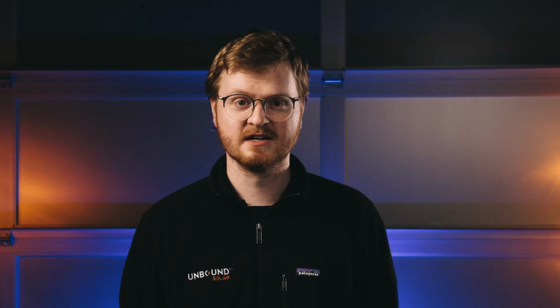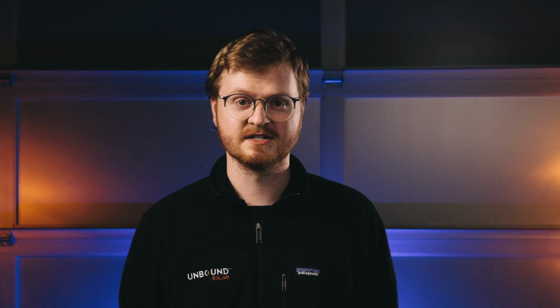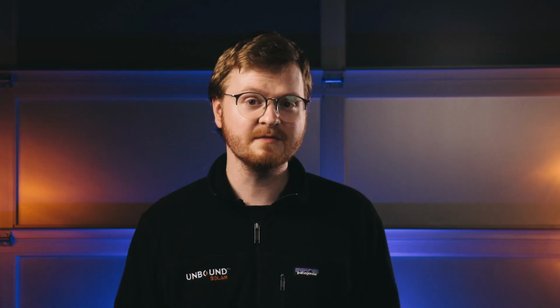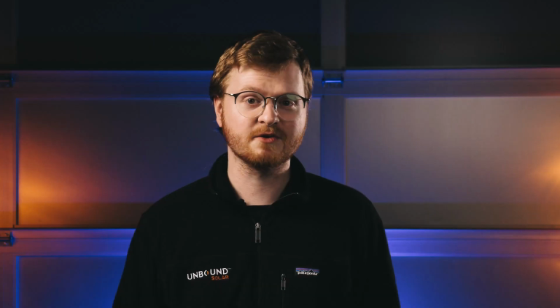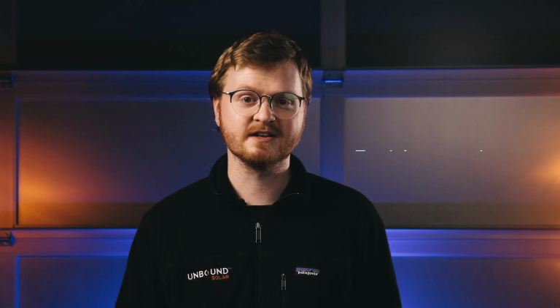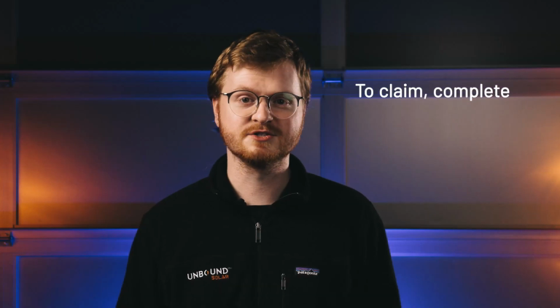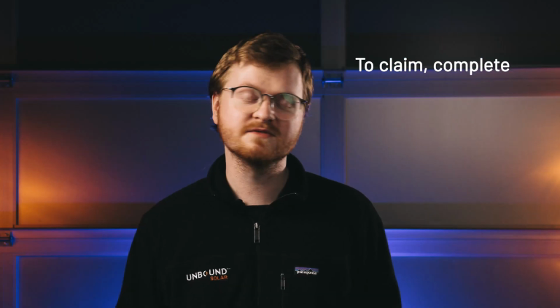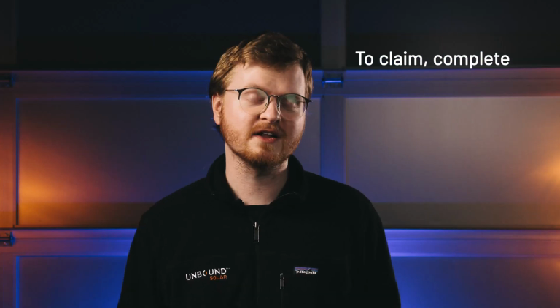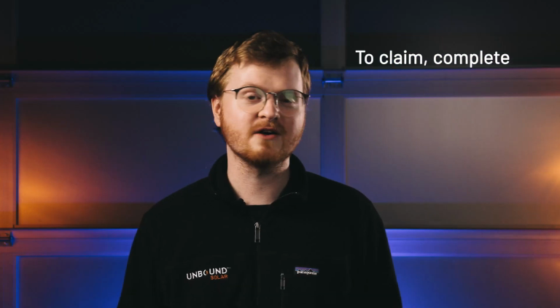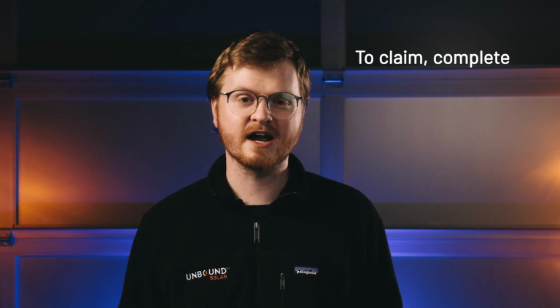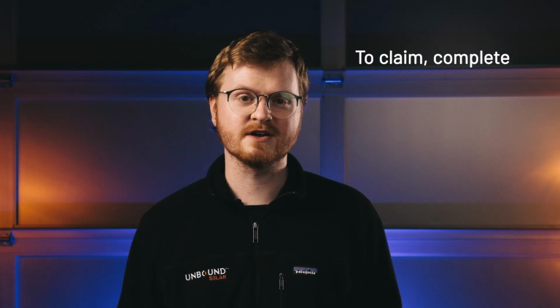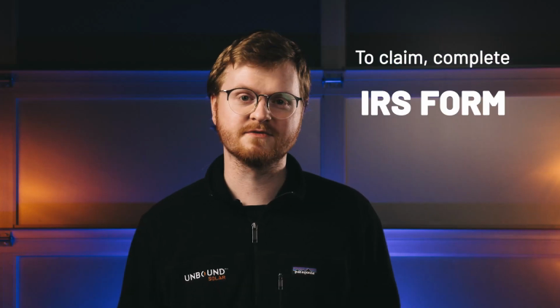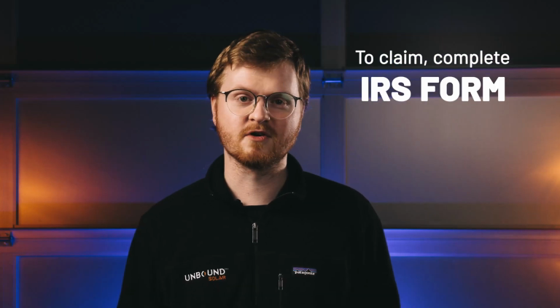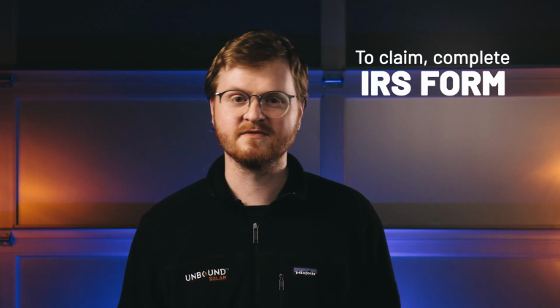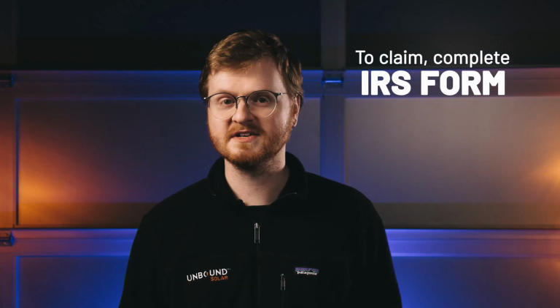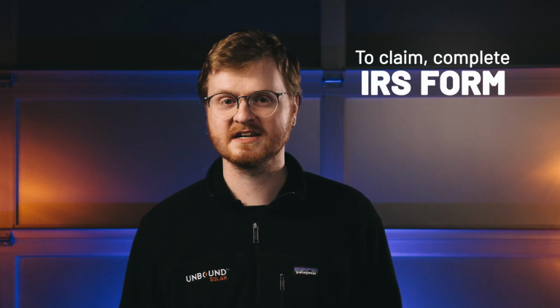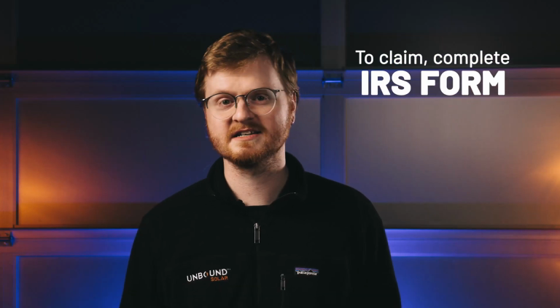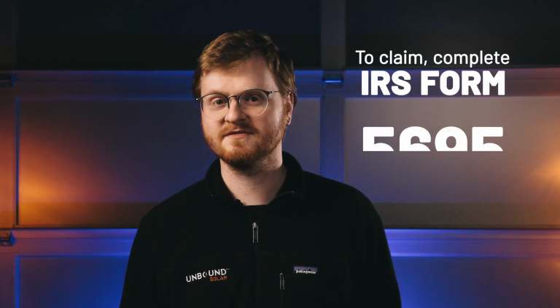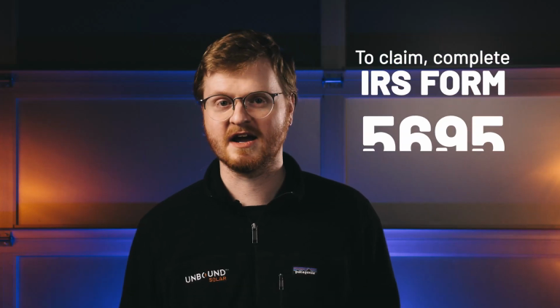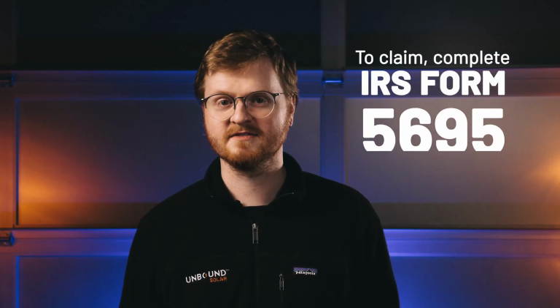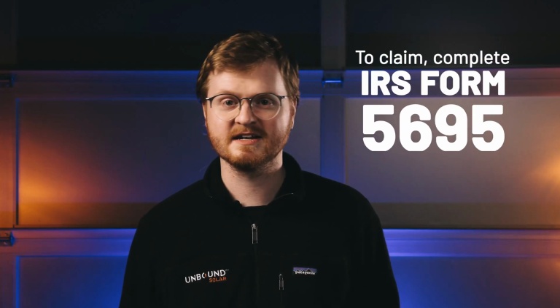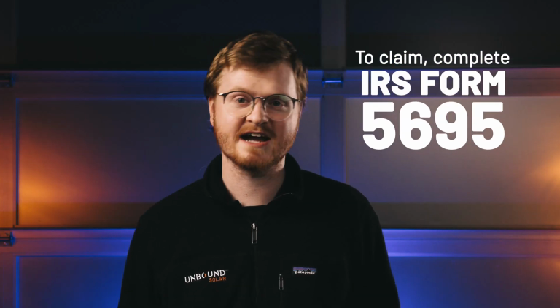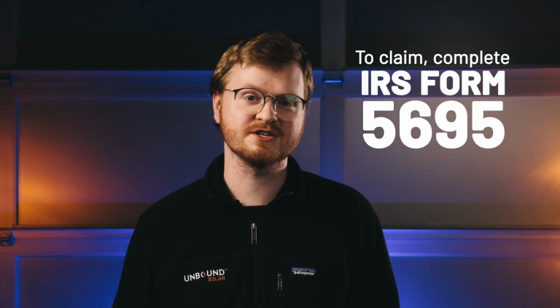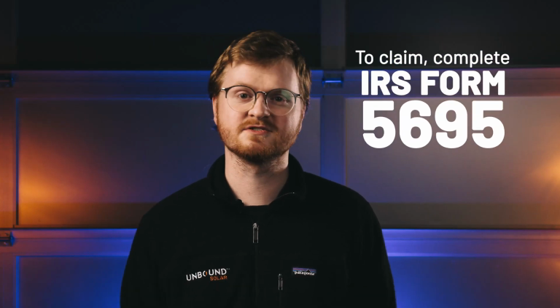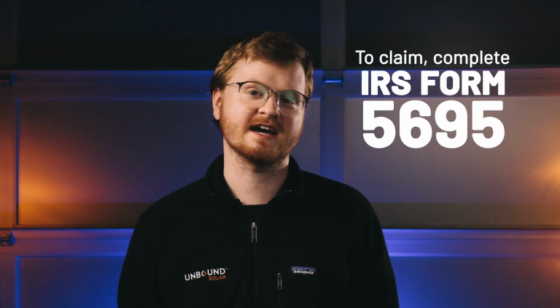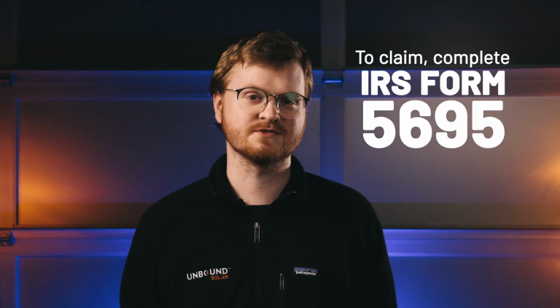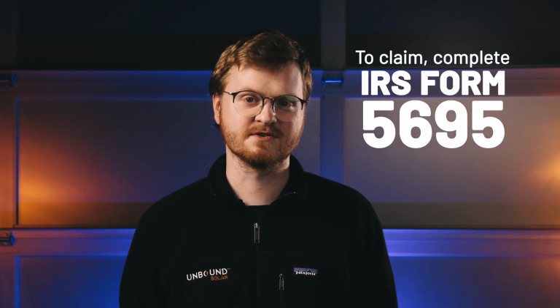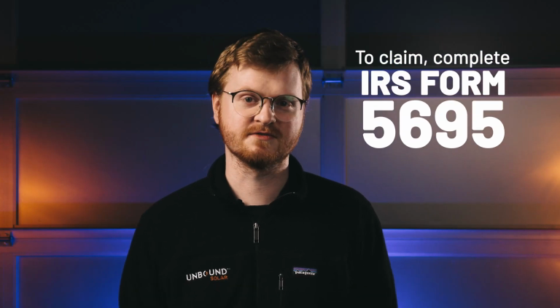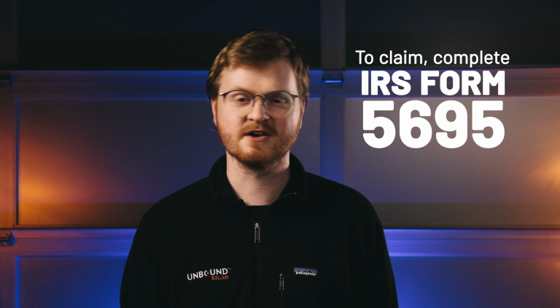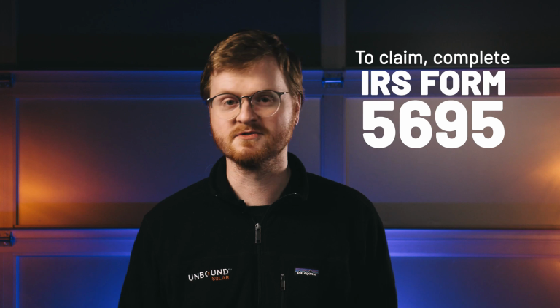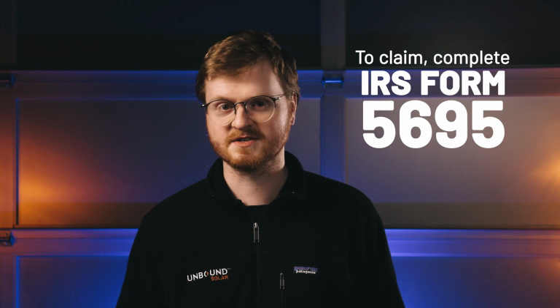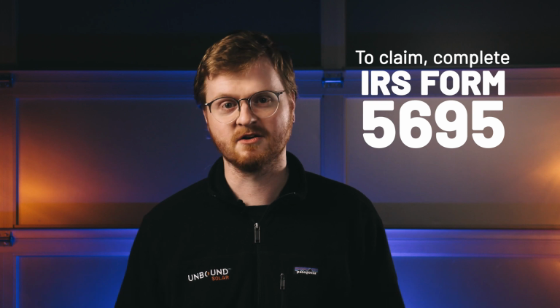To claim the credit, just fill out IRS Form 5695 and attach it to your tax return for the year you installed.